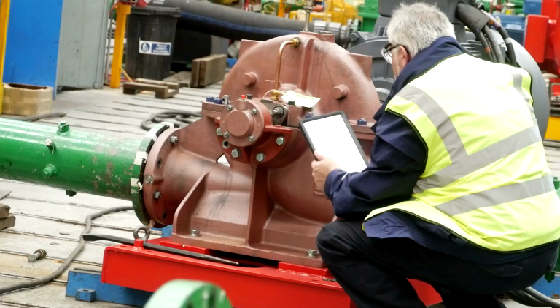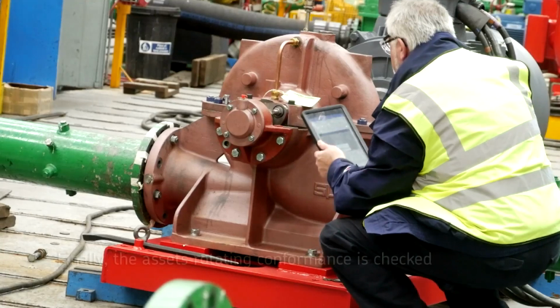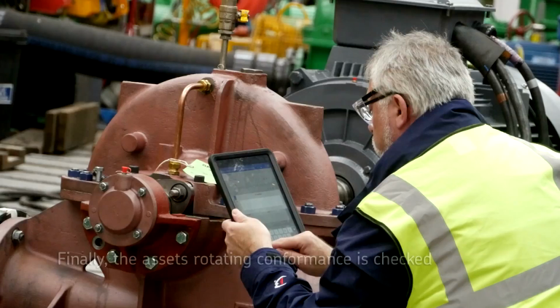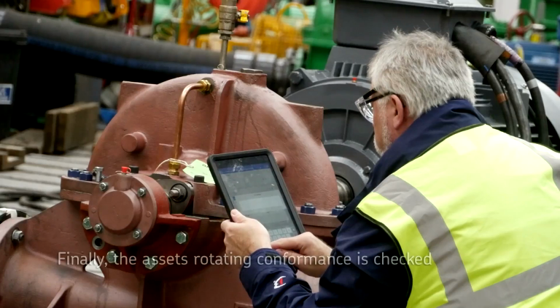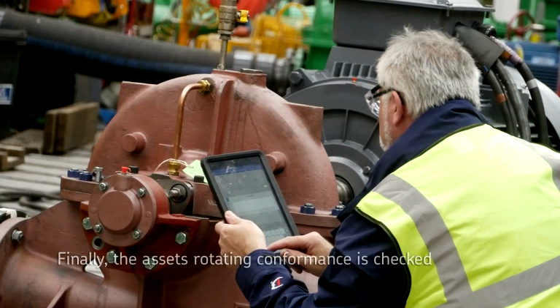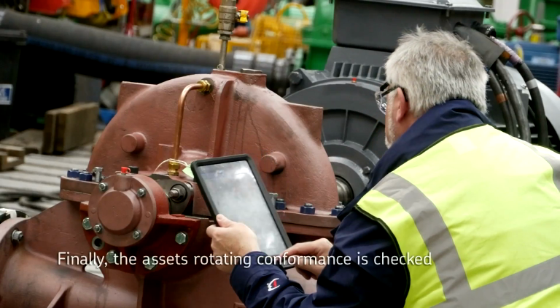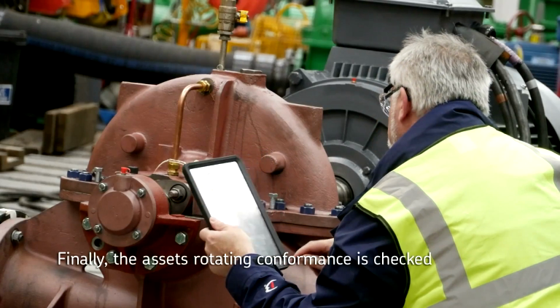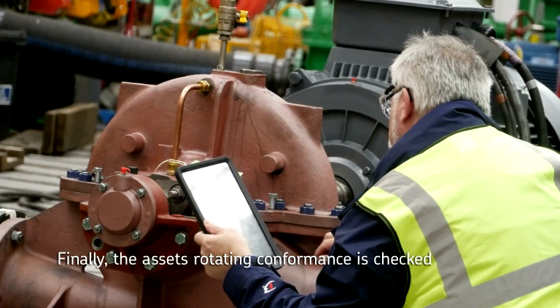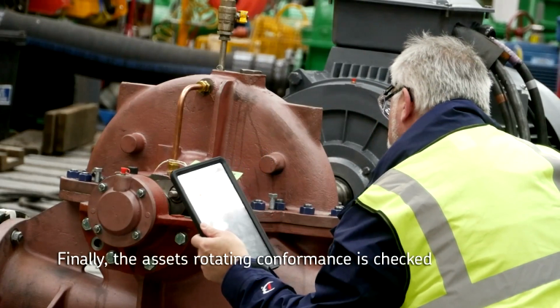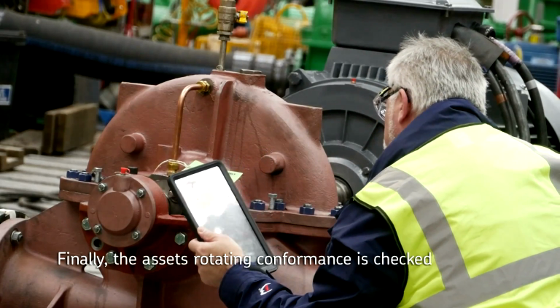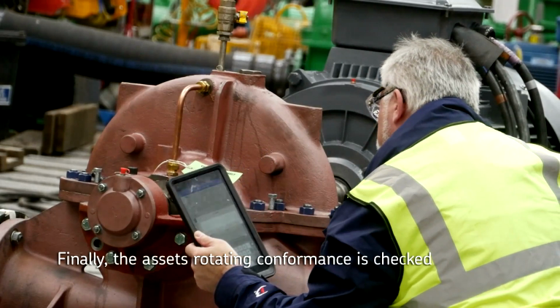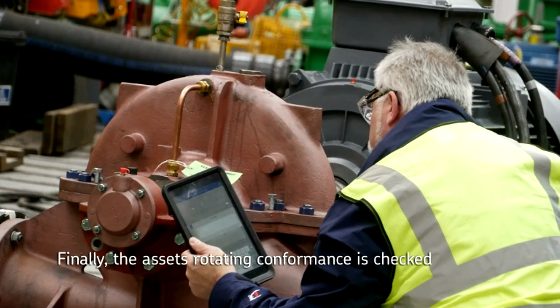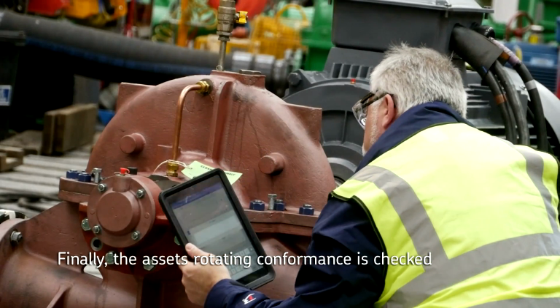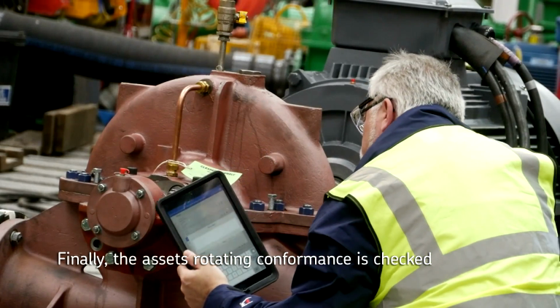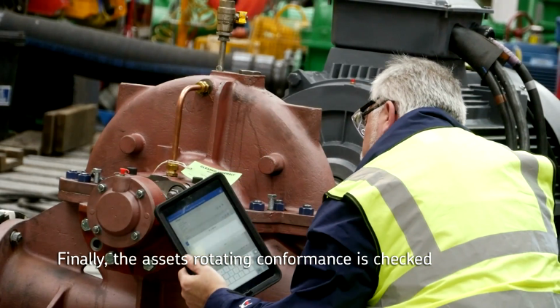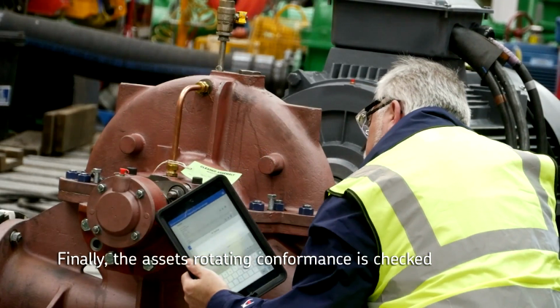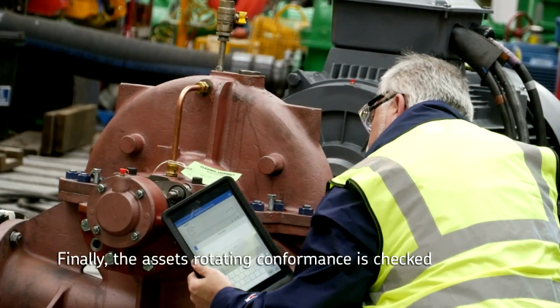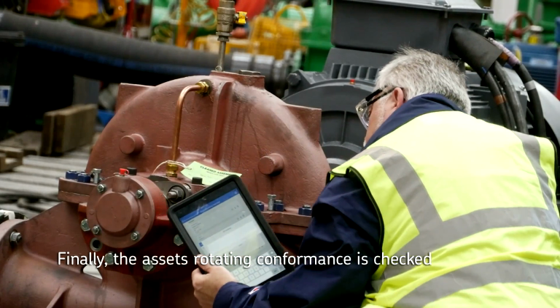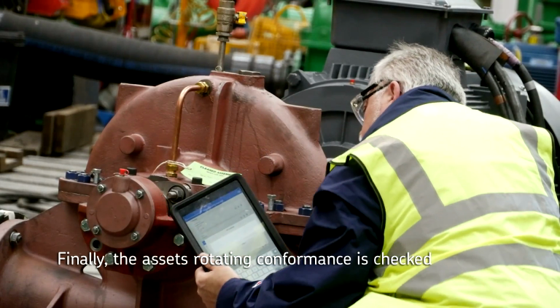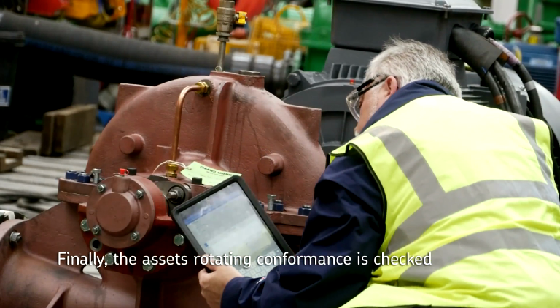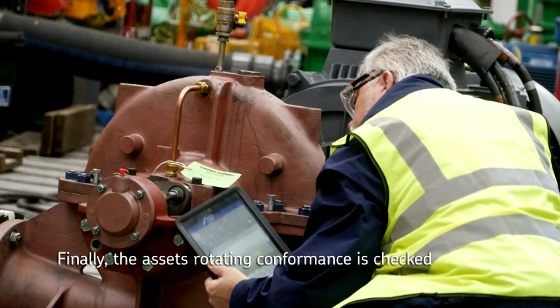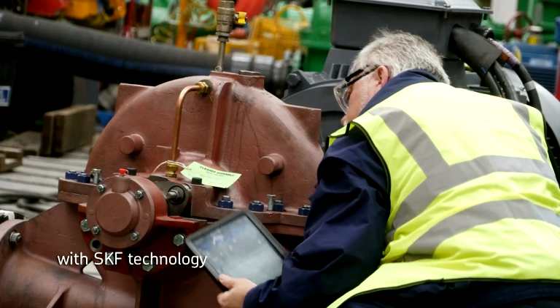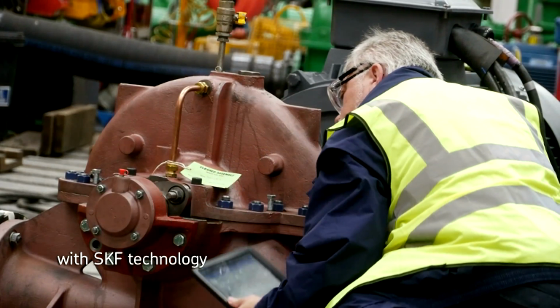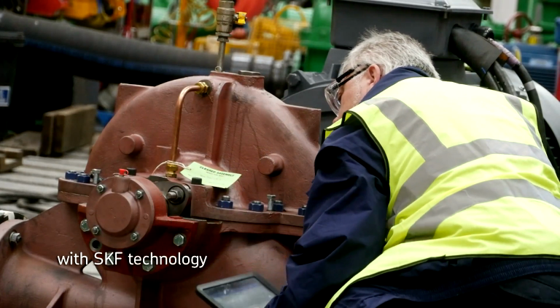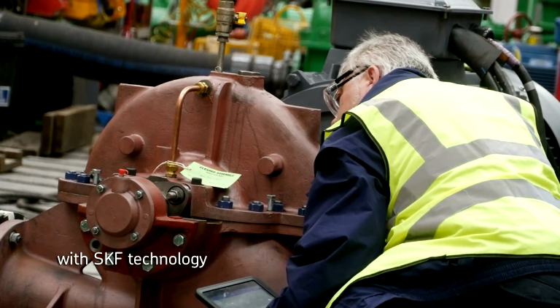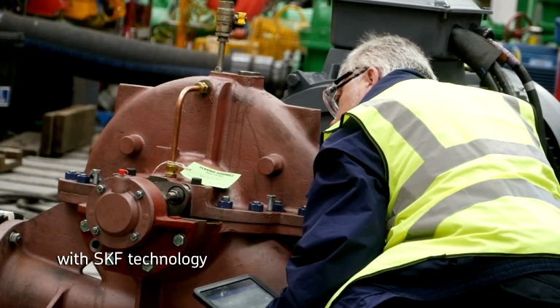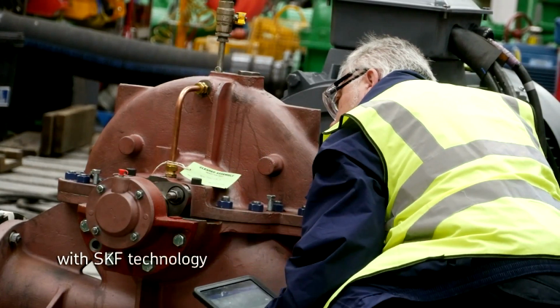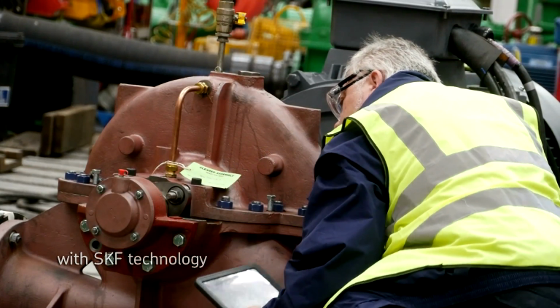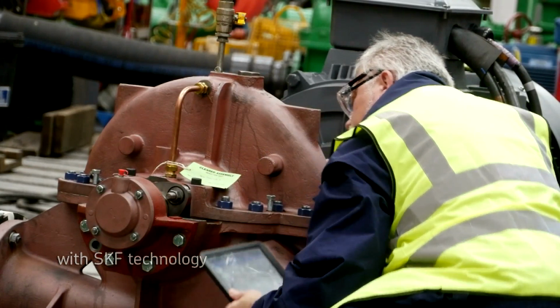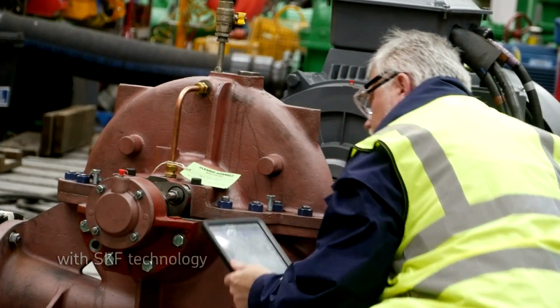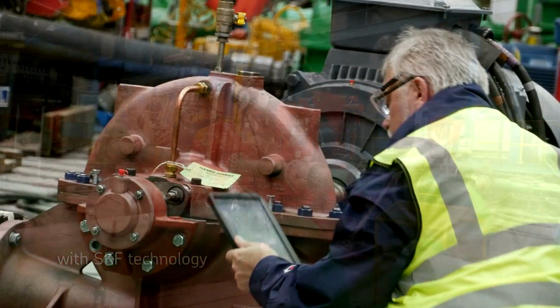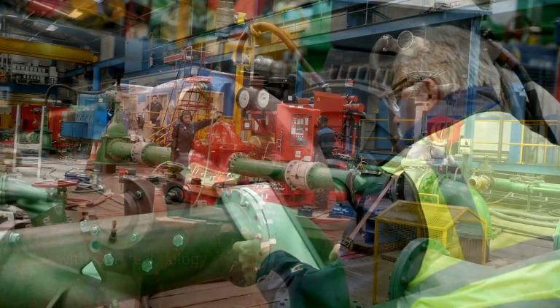The bearings are heated to optimum temperature and then inserted into the unit before being resealed. Finally, the asset's rotating conformance is checked with SKF technology.